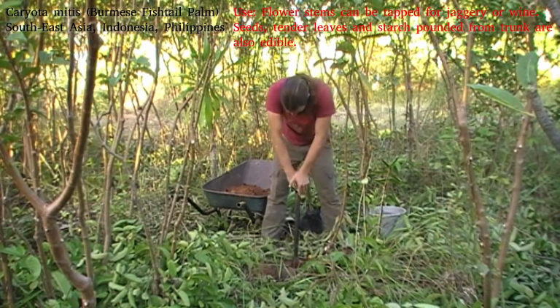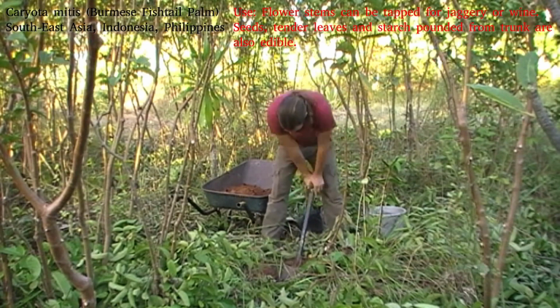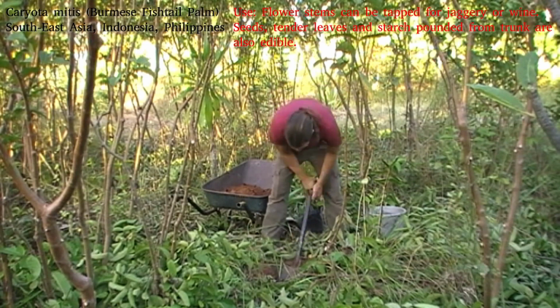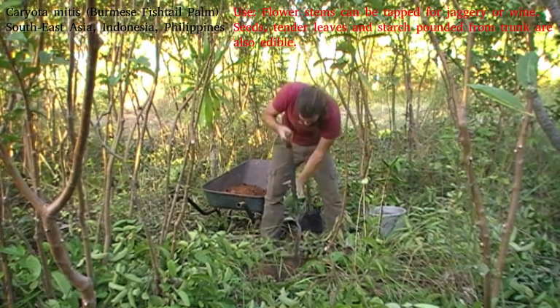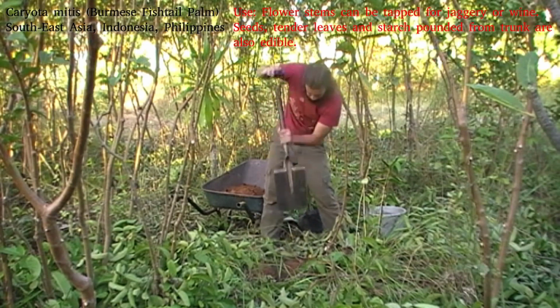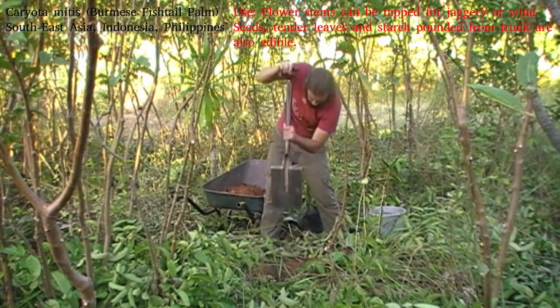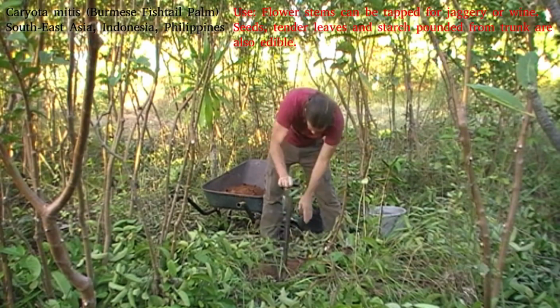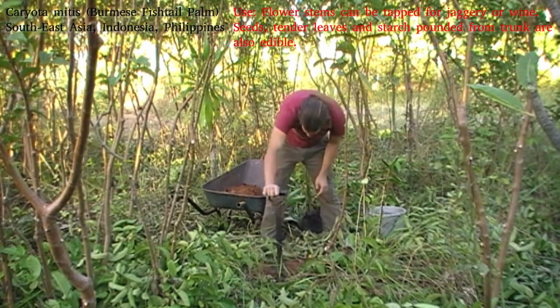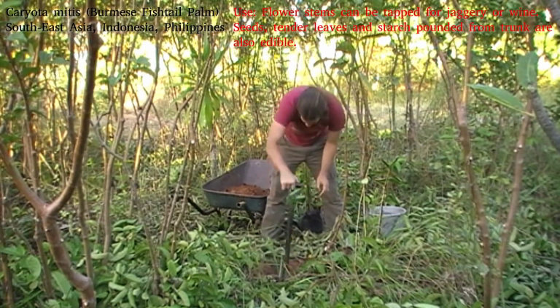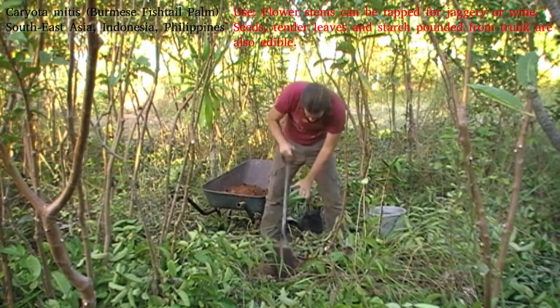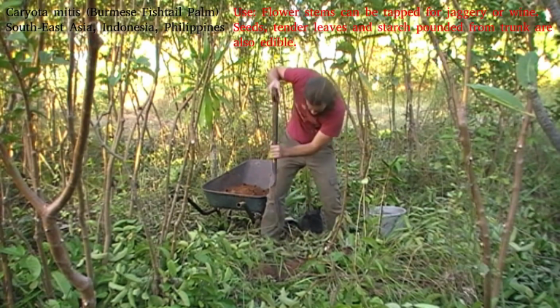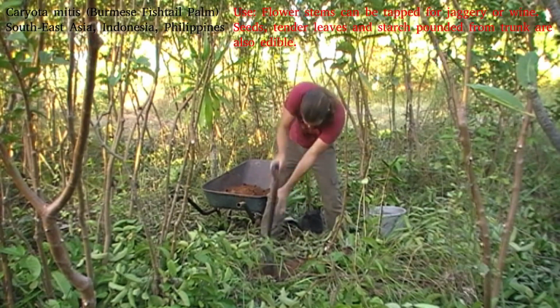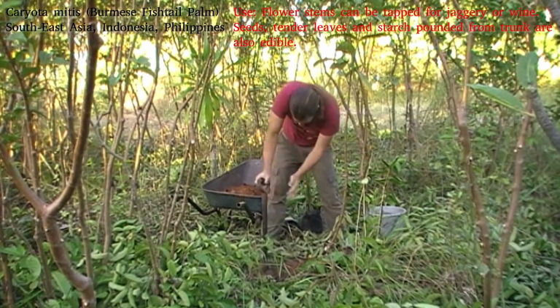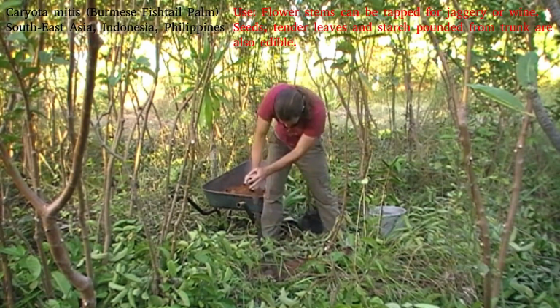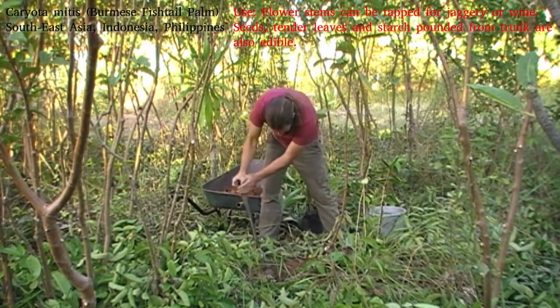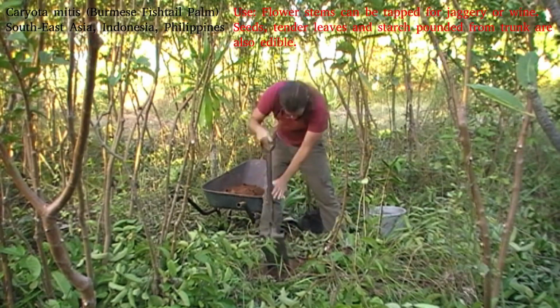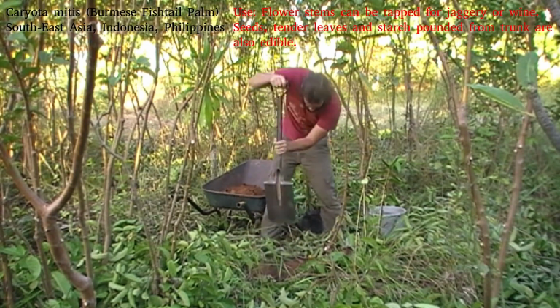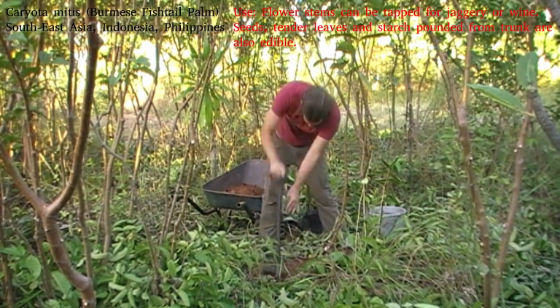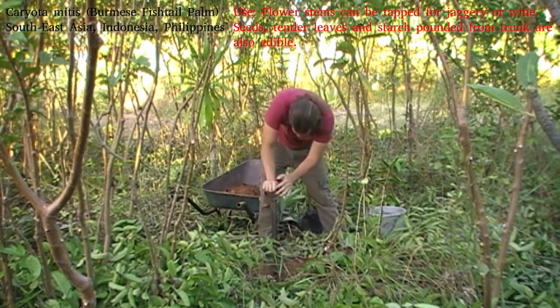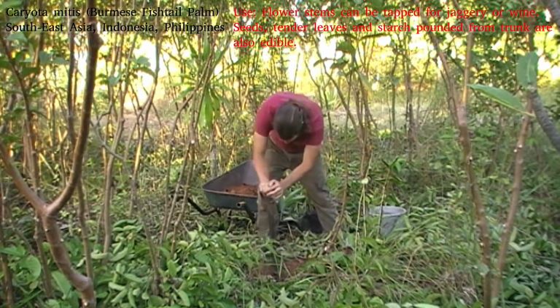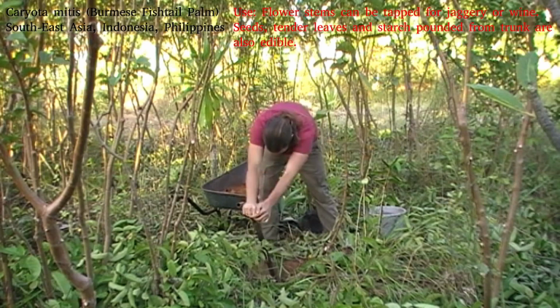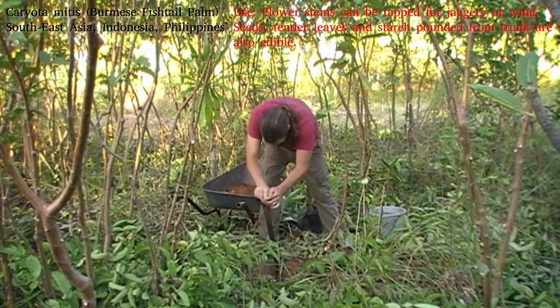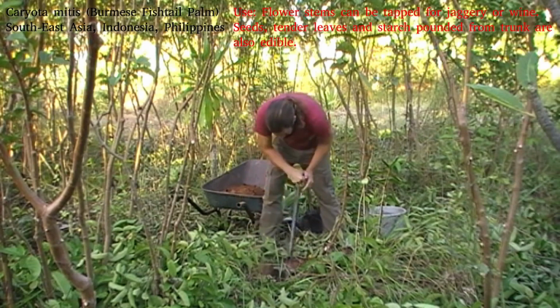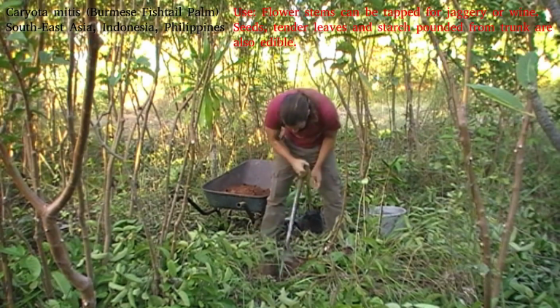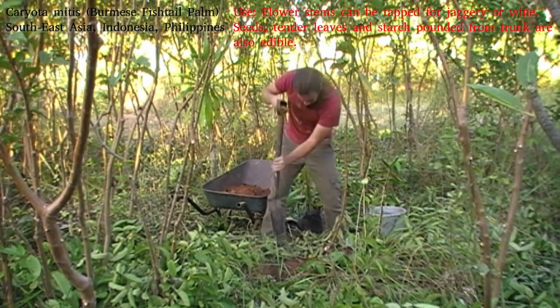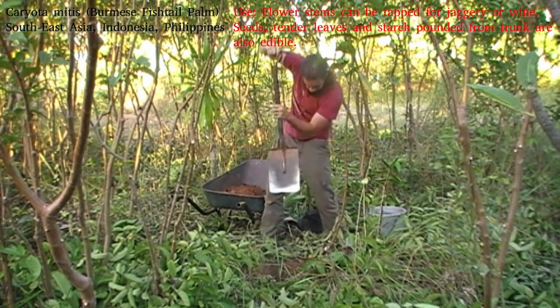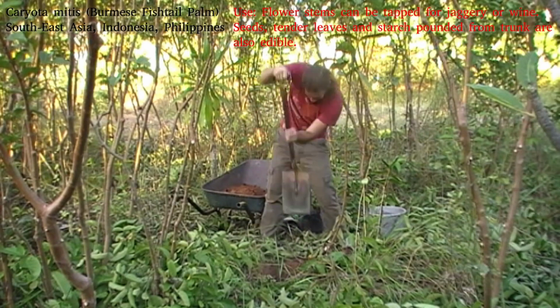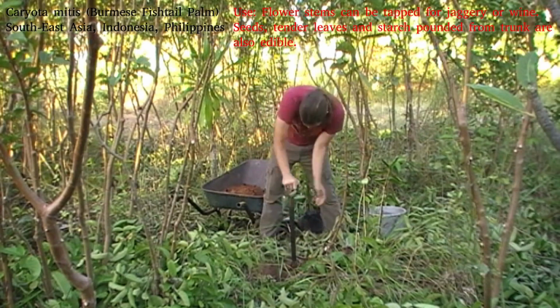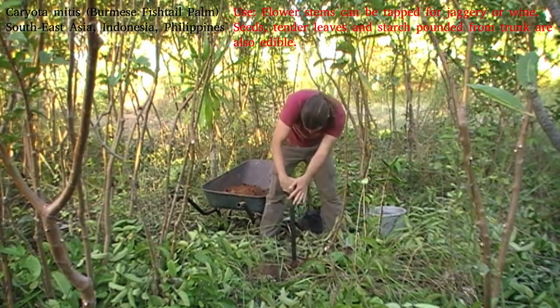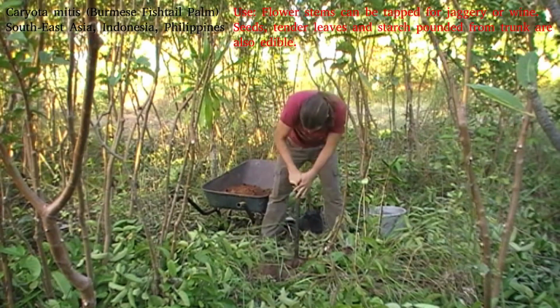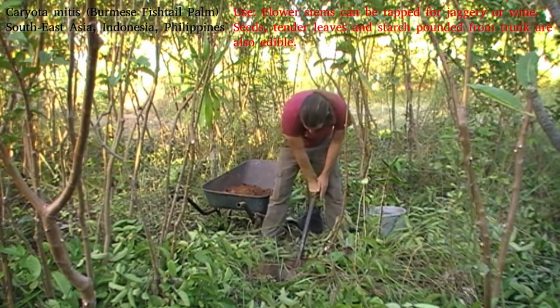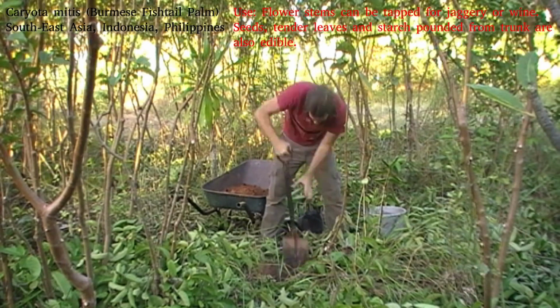Currently it's still in its juvenile state, so all of its leaves are still simple pinnate, but they are getting towards the stage where they will become bi-pinnate, which is very atypical for palms.